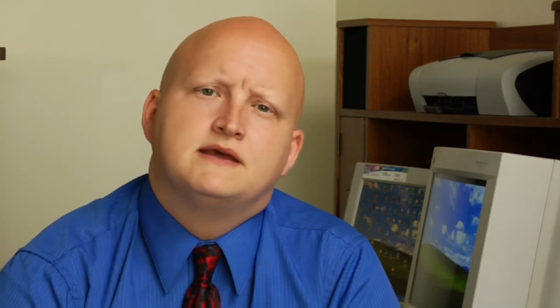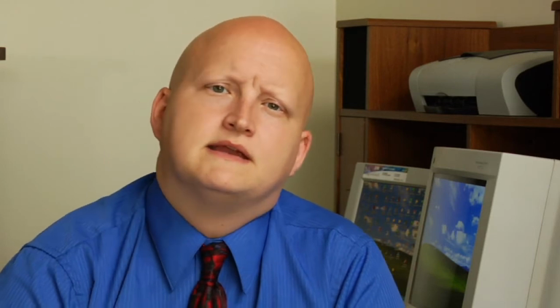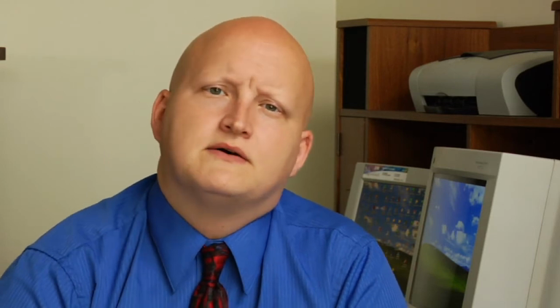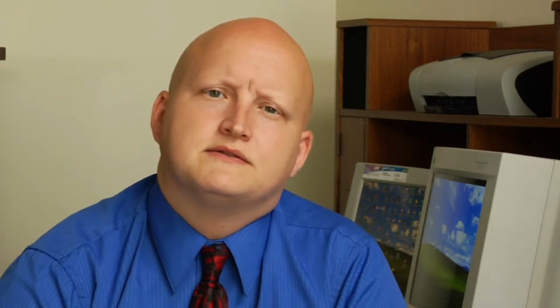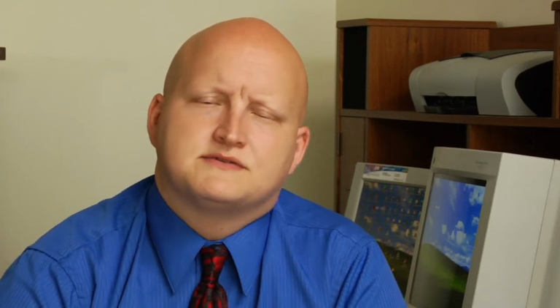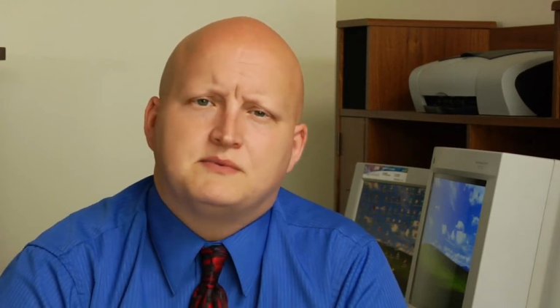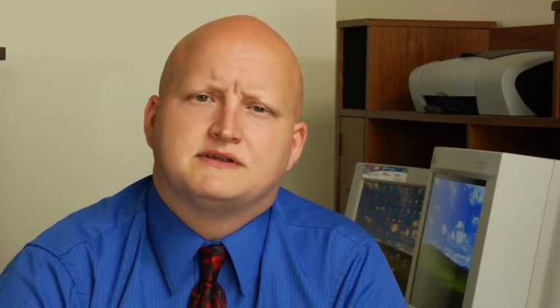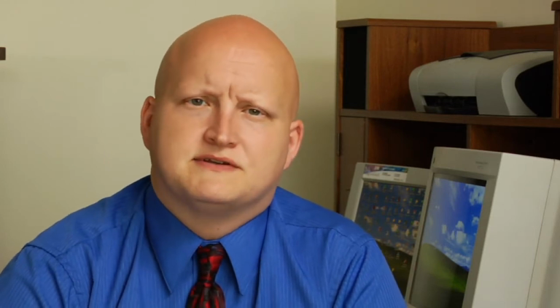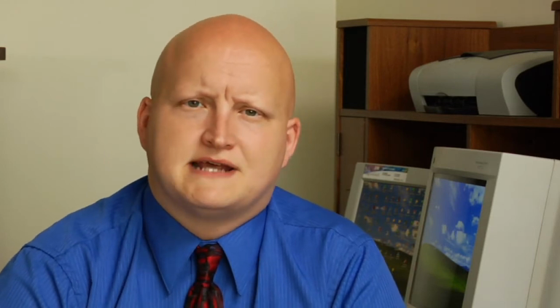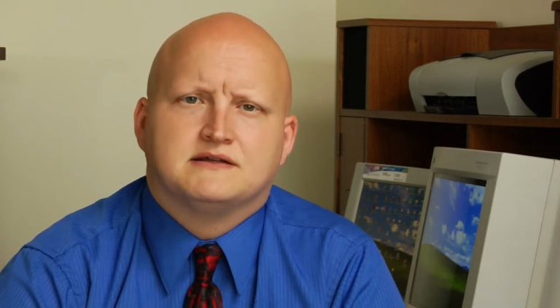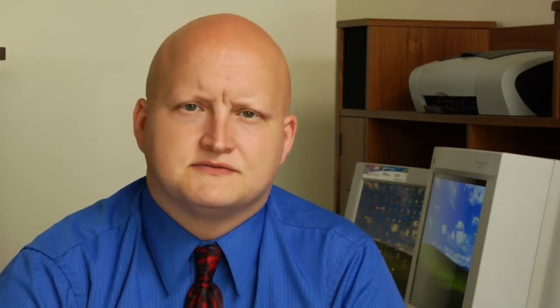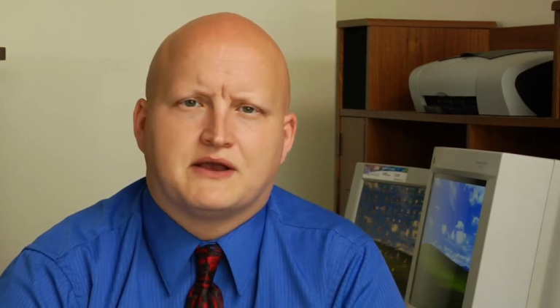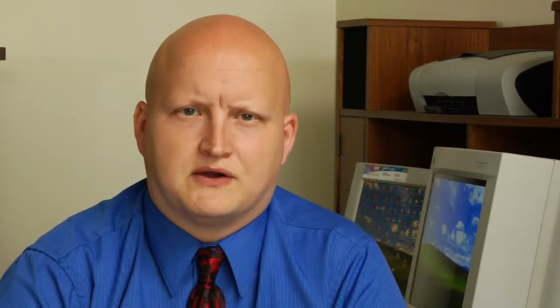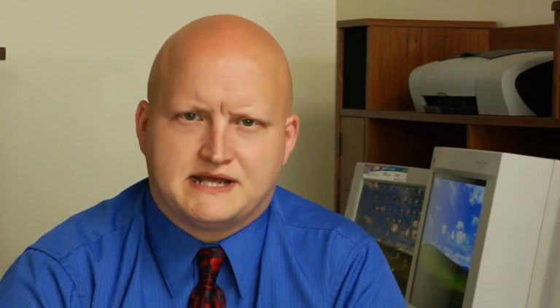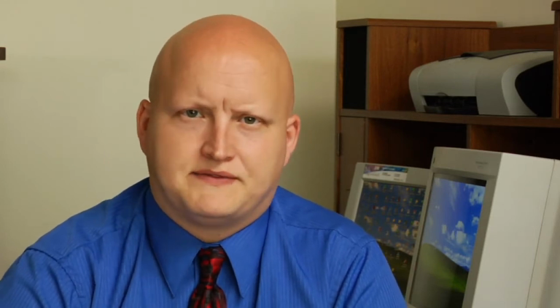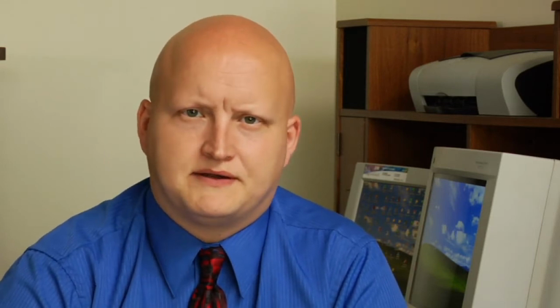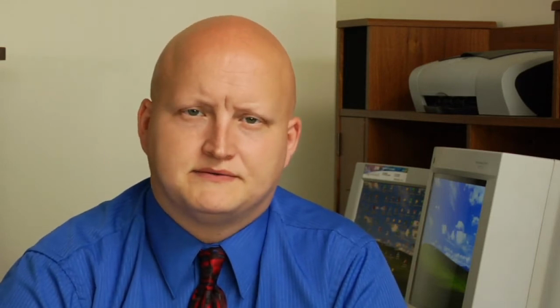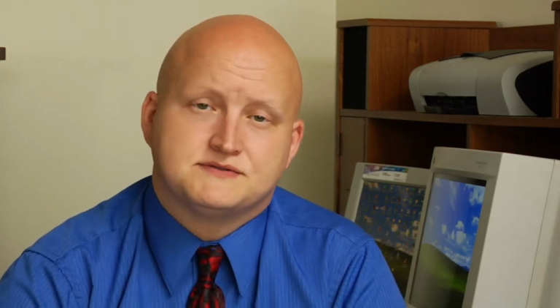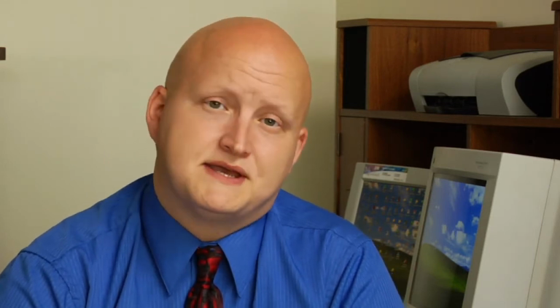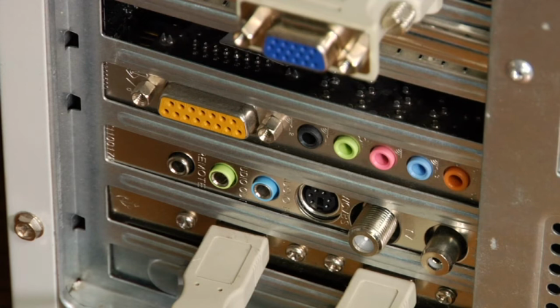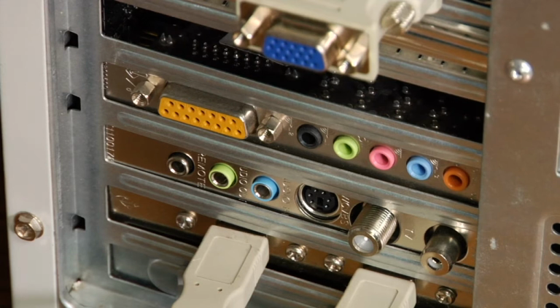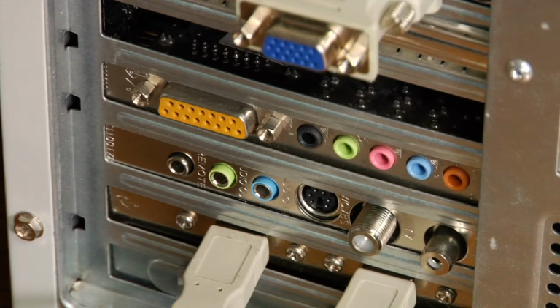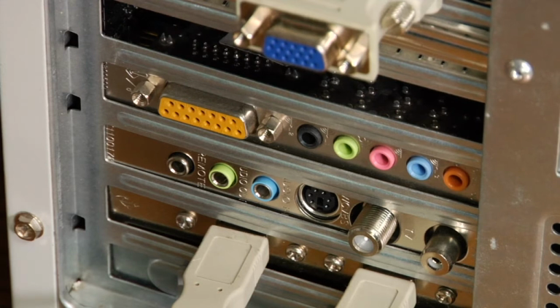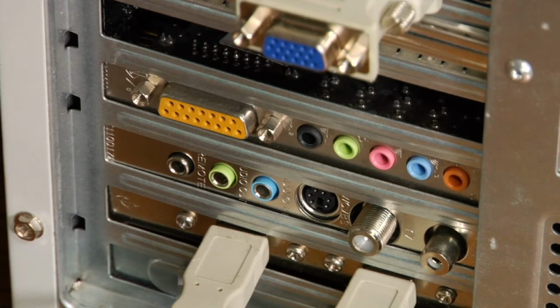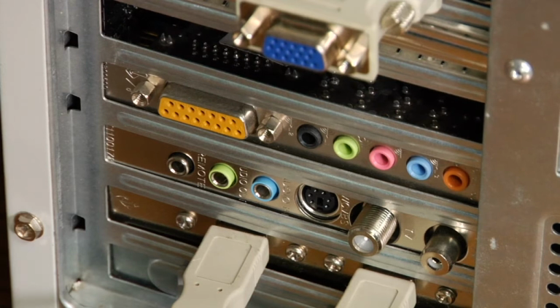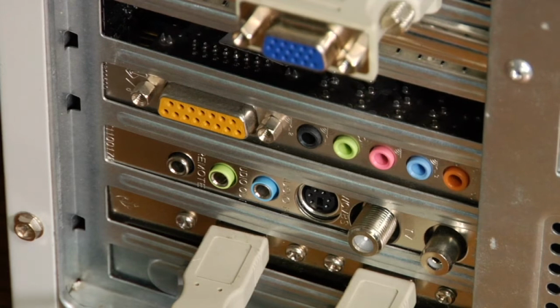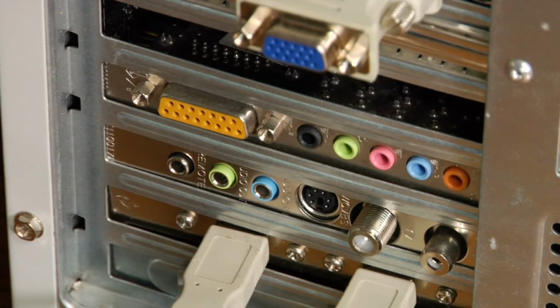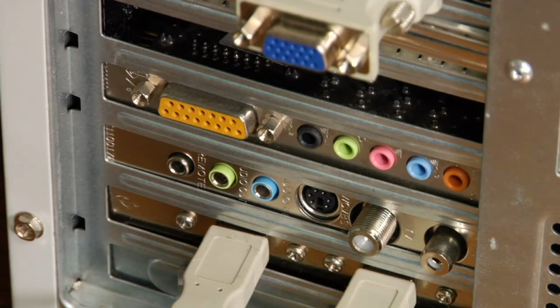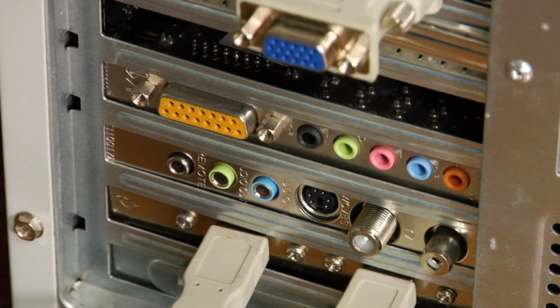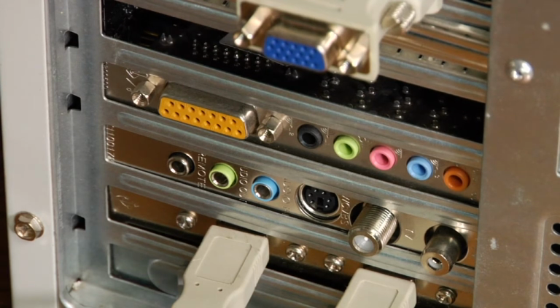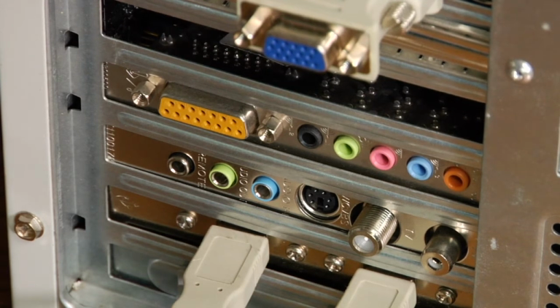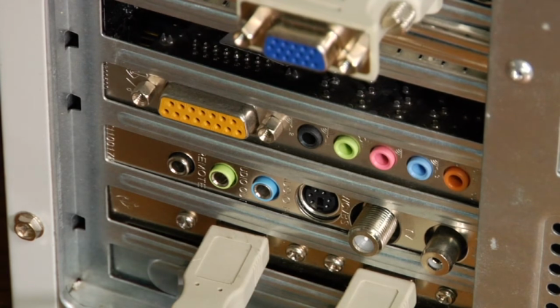Now, there's a couple of different styles of sound cards out there. There's the internal kind and then there's the external kind.